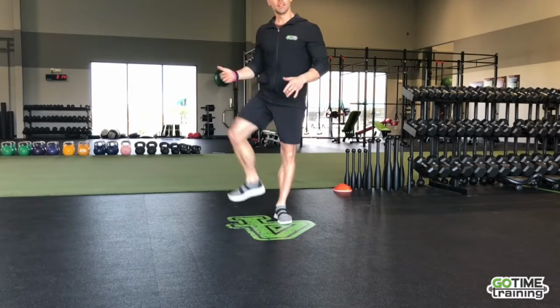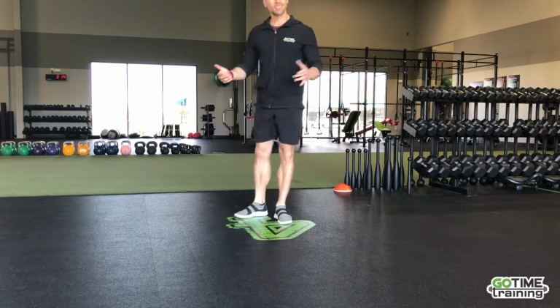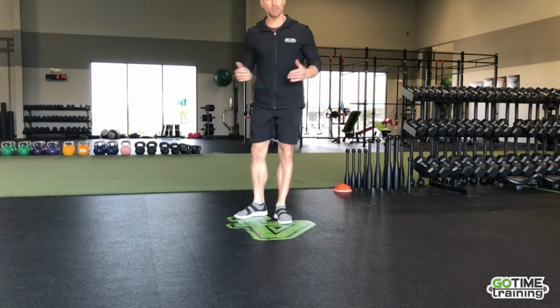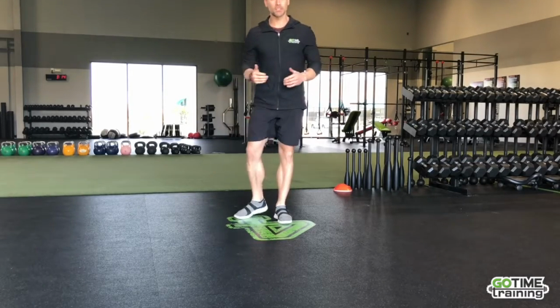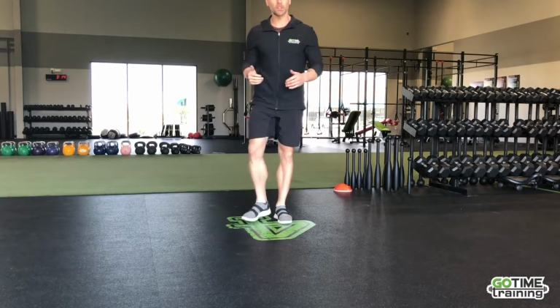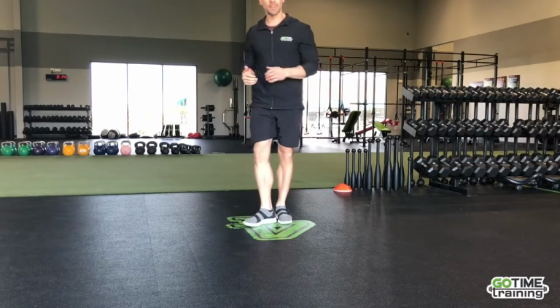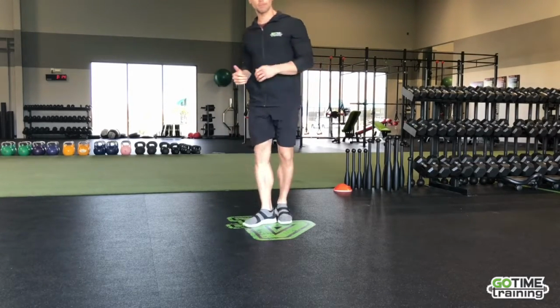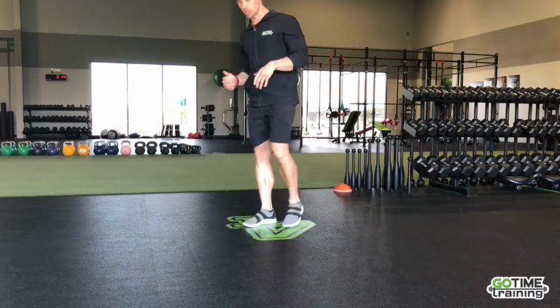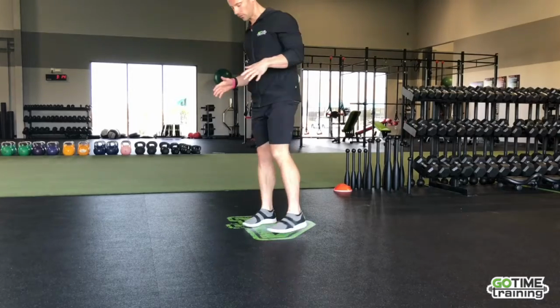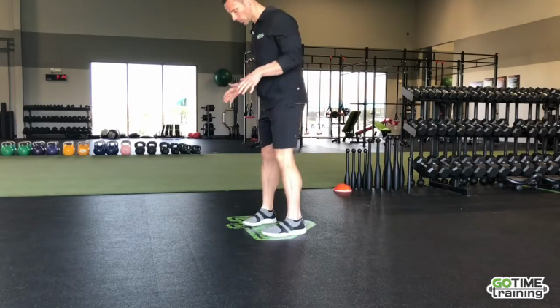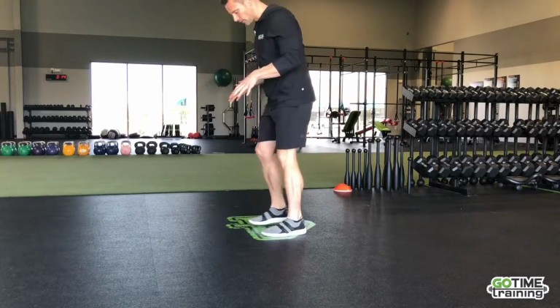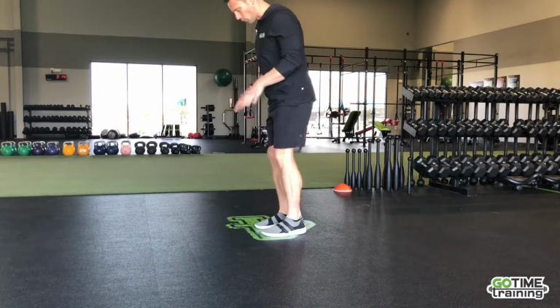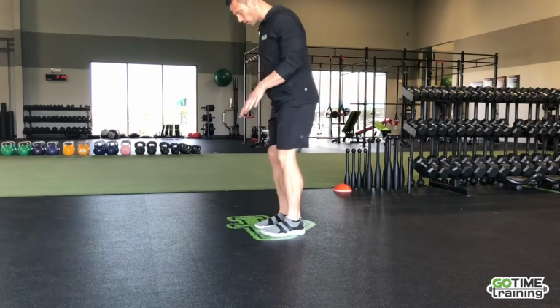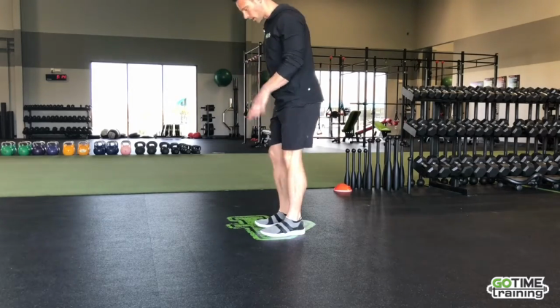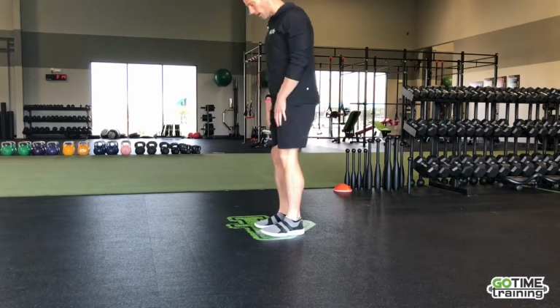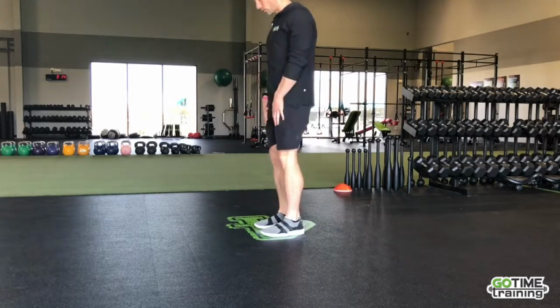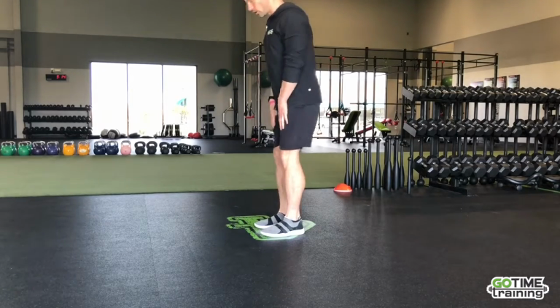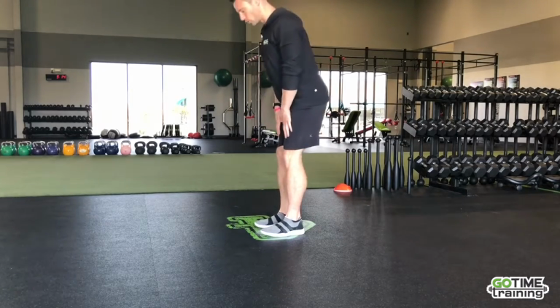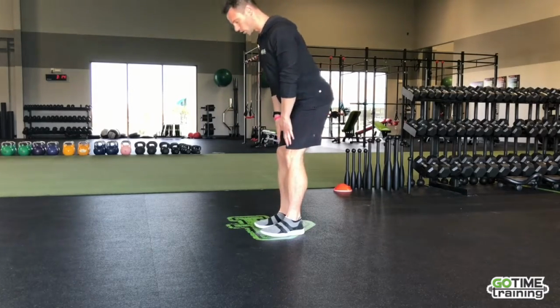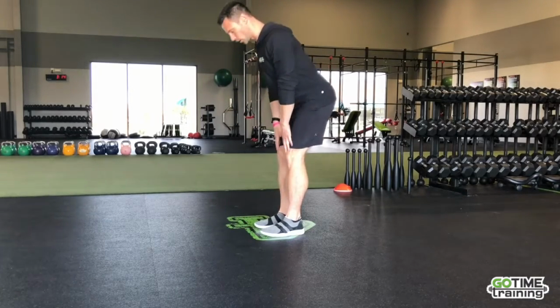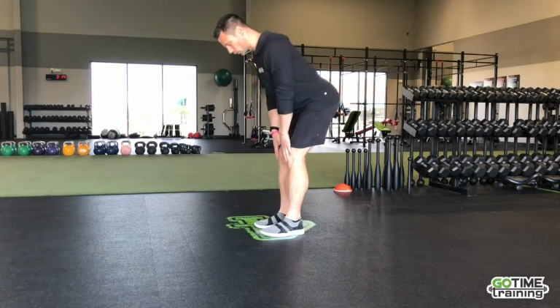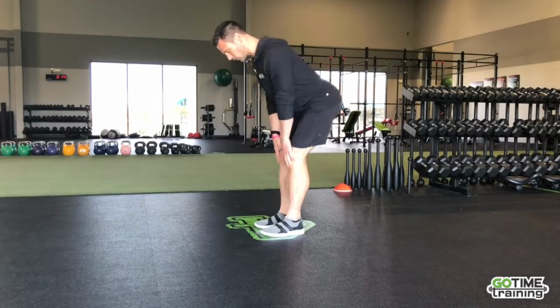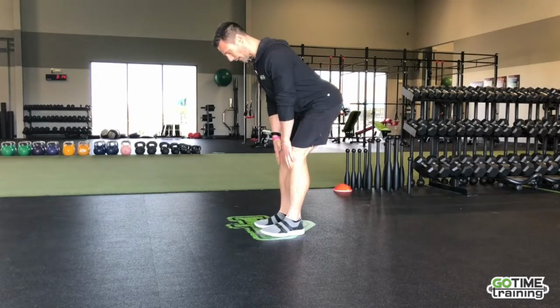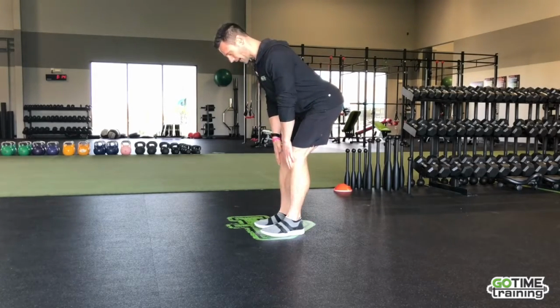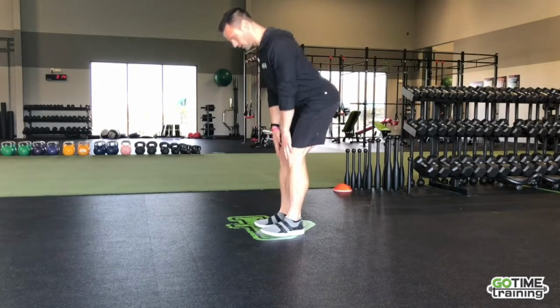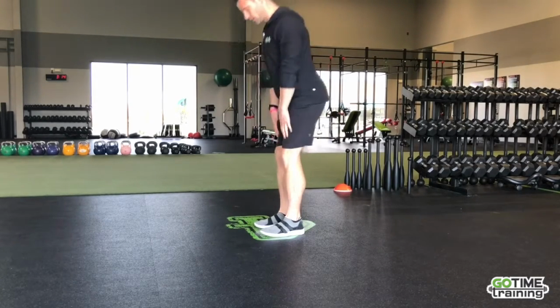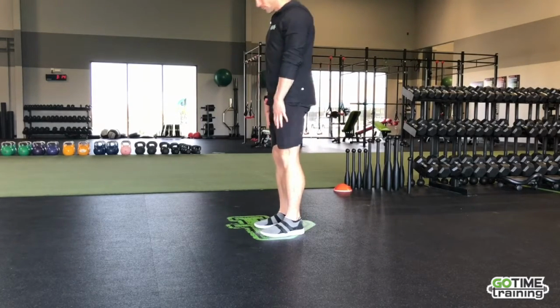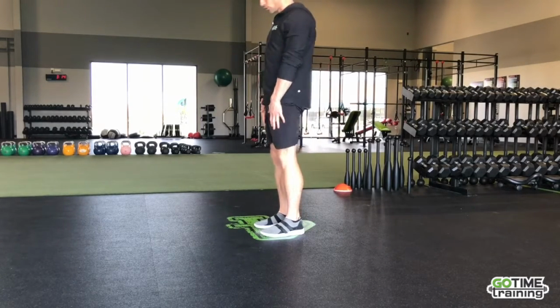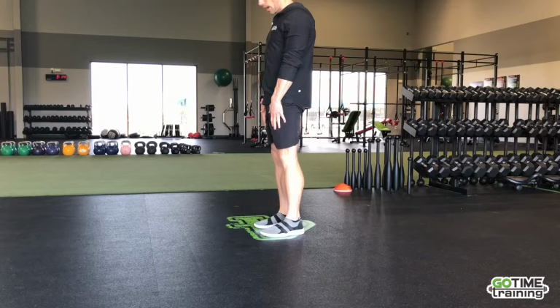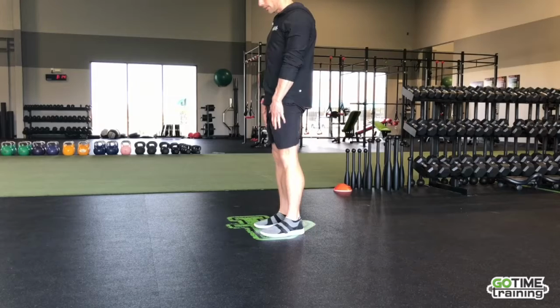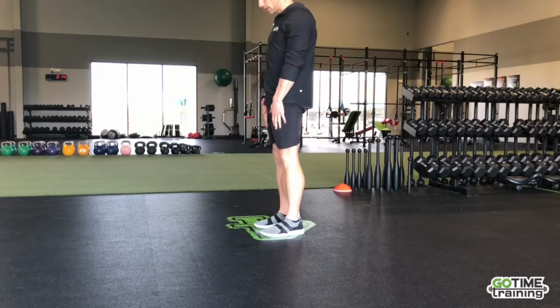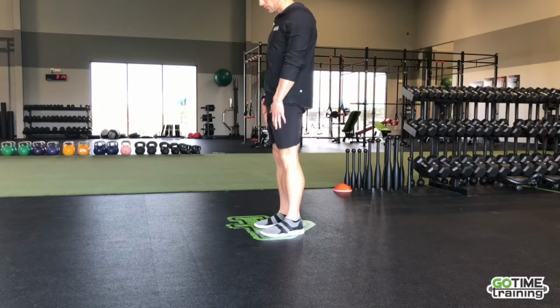Next up, let's do some hip hinges. I want you to think about just pushing the glutes back and just rocking the hips.